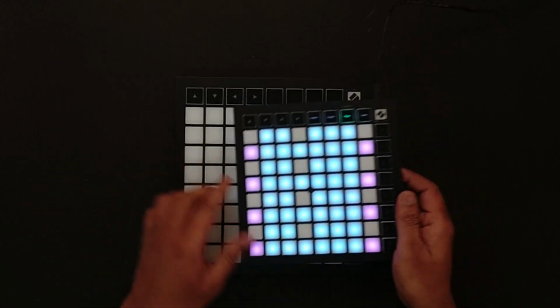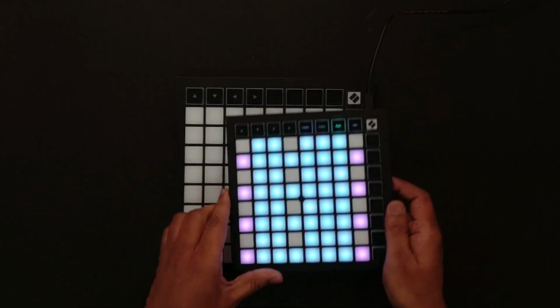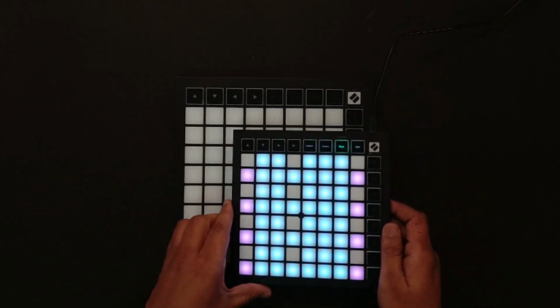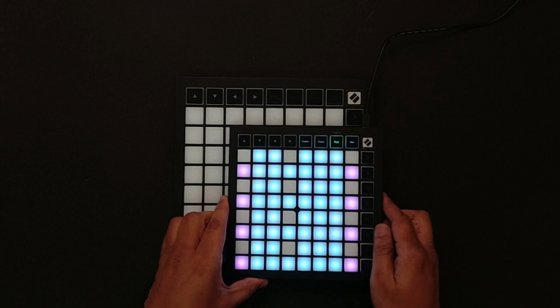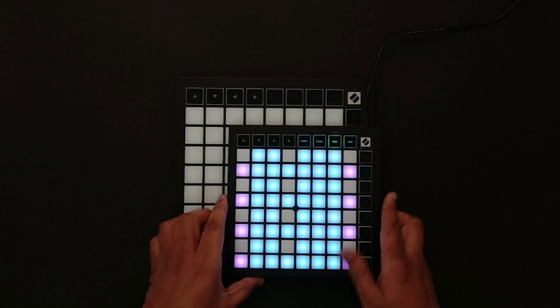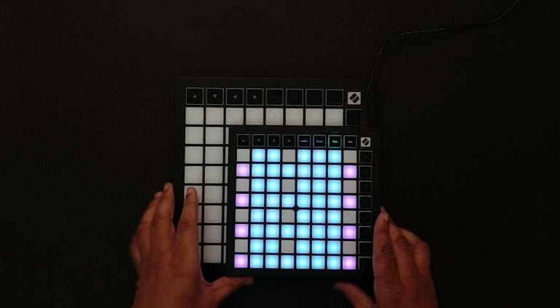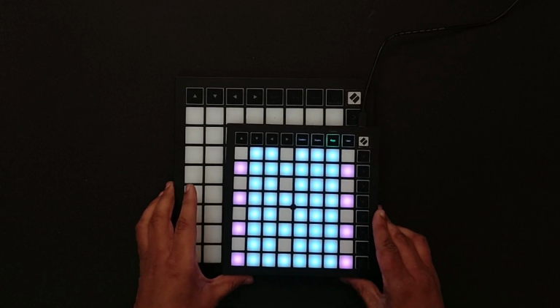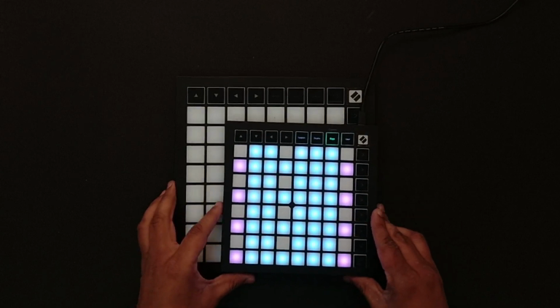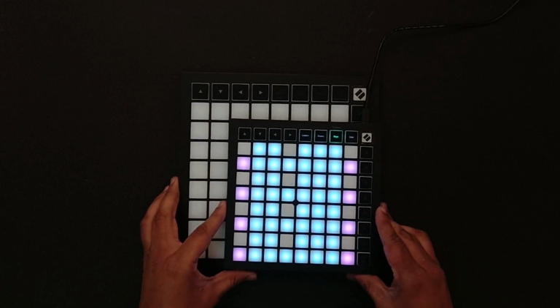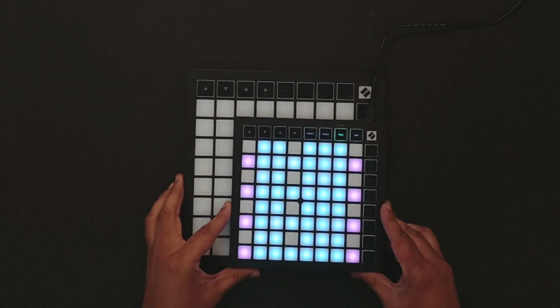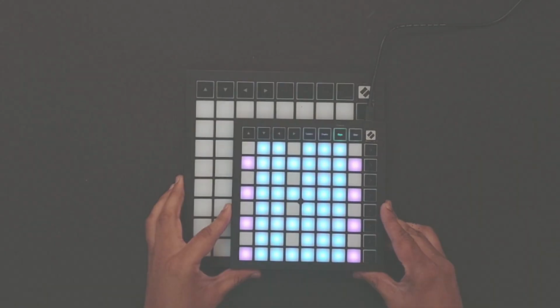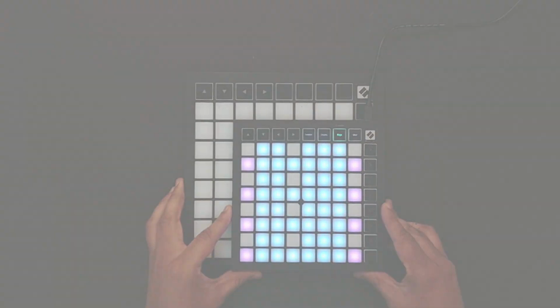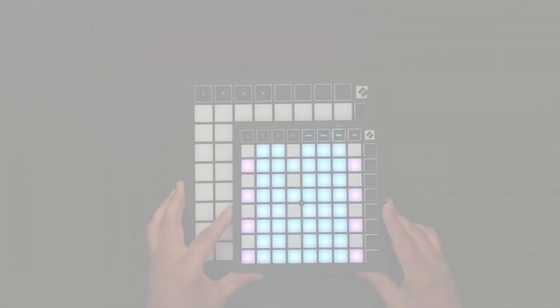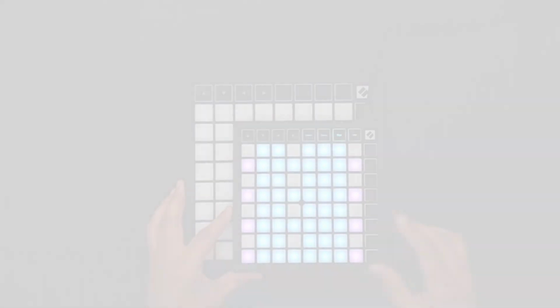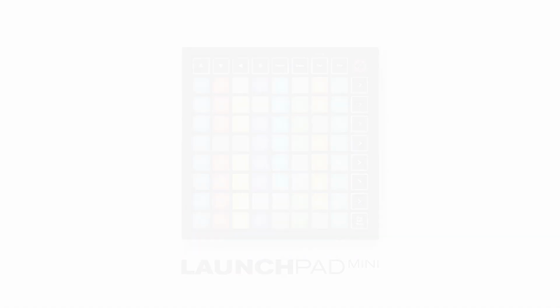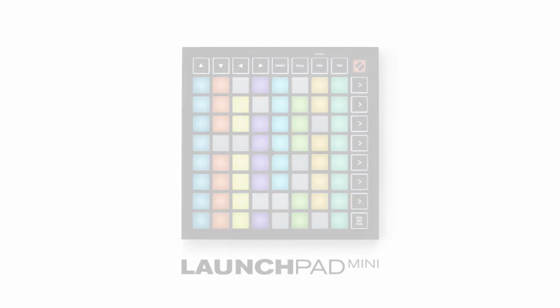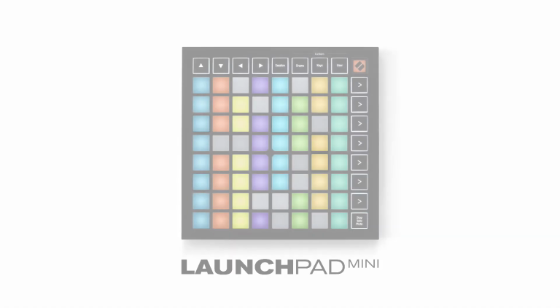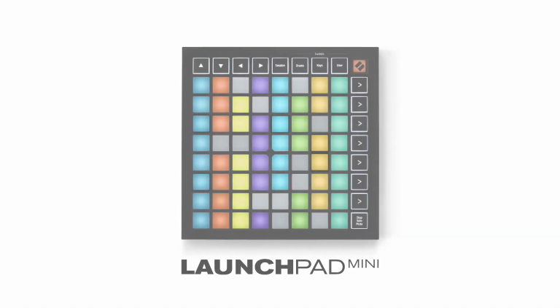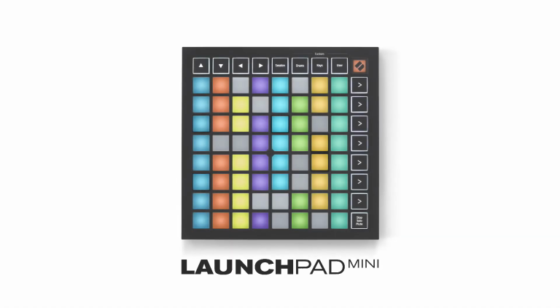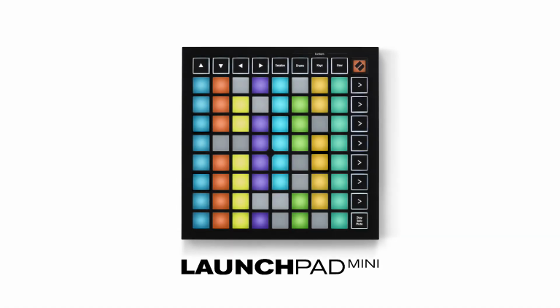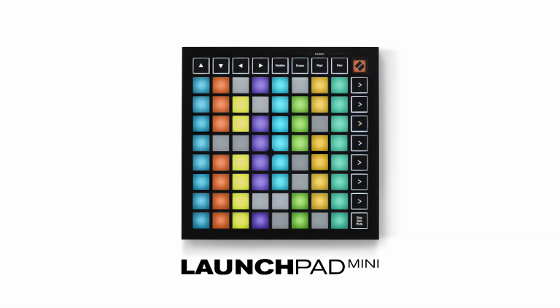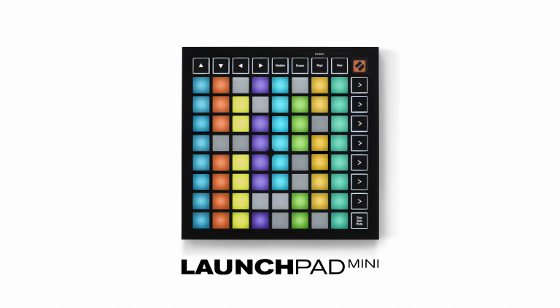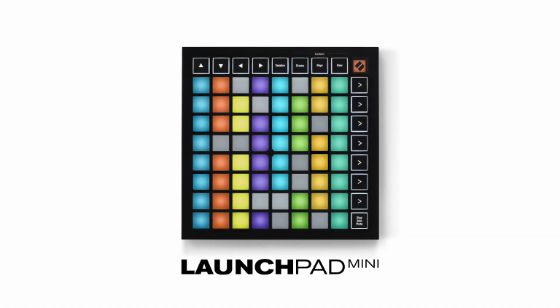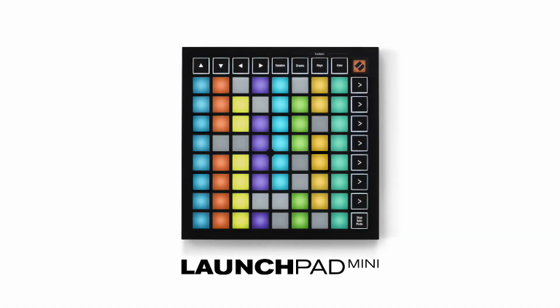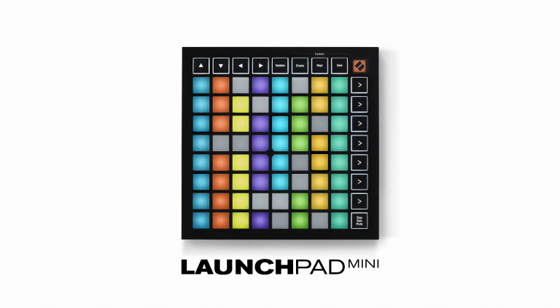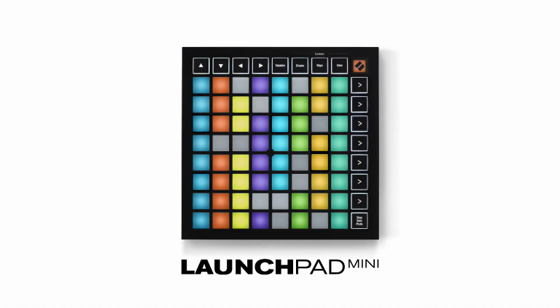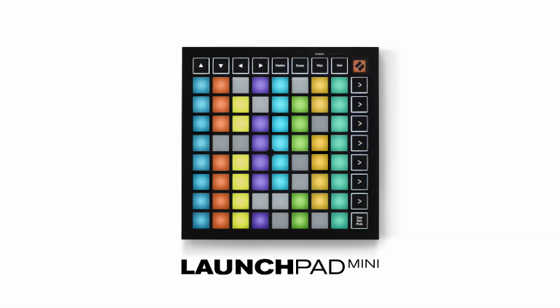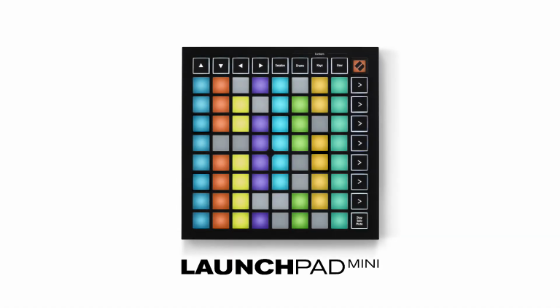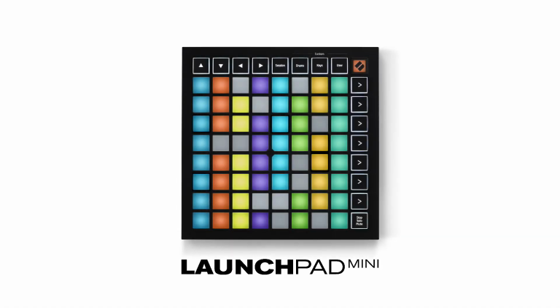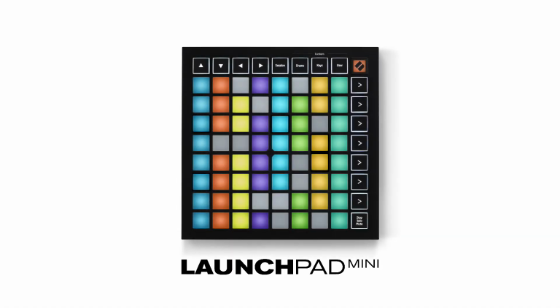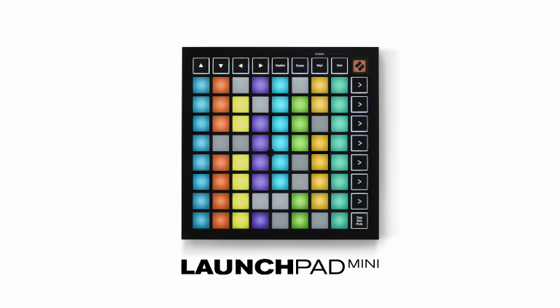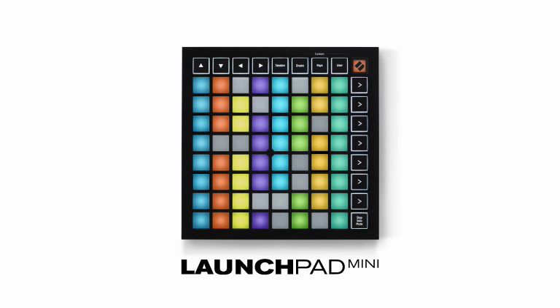Both of them are now available in India. If you want to pick one up, check out the description below.